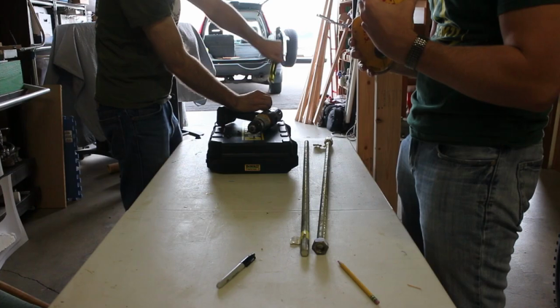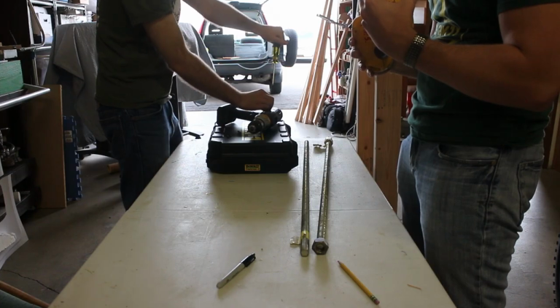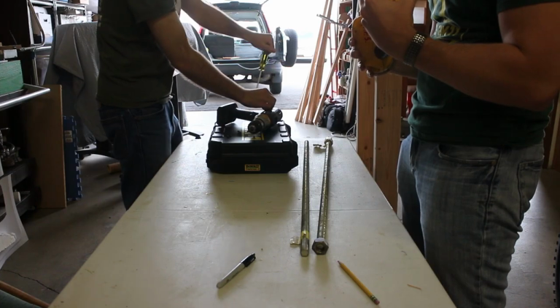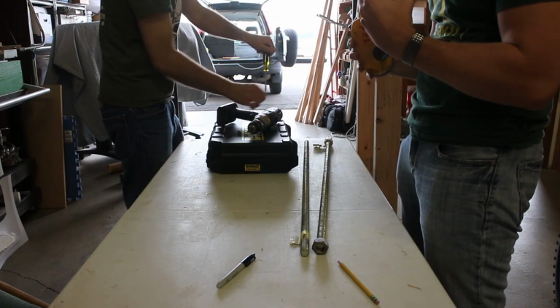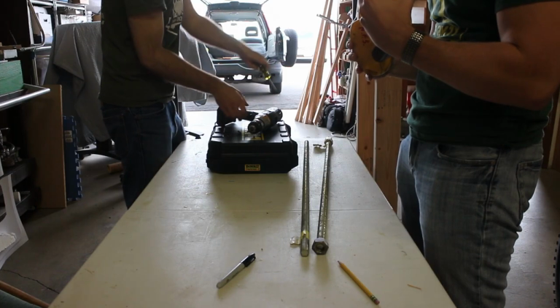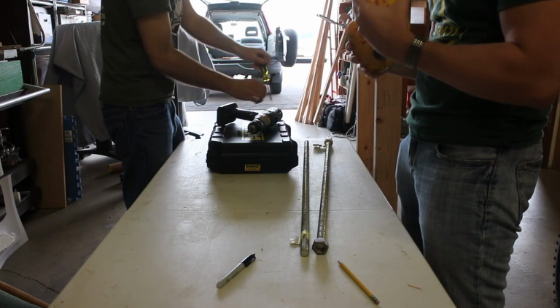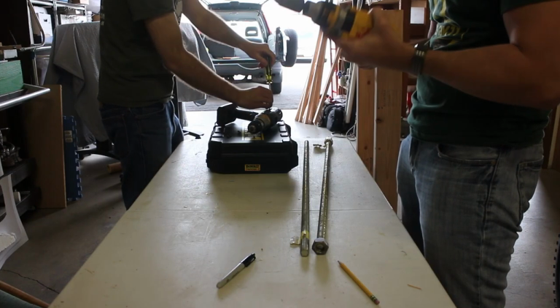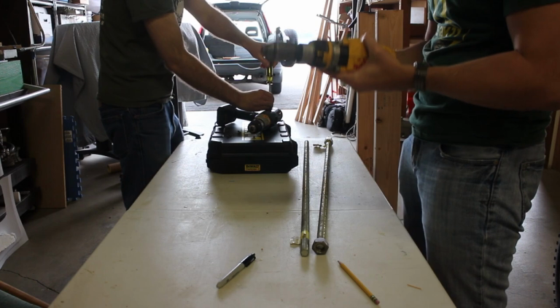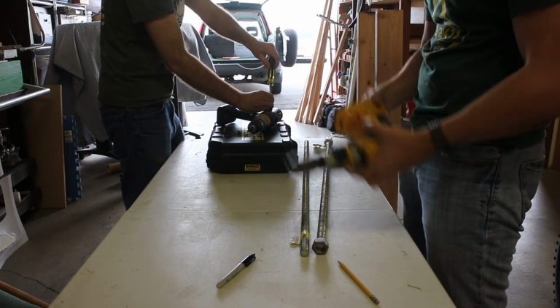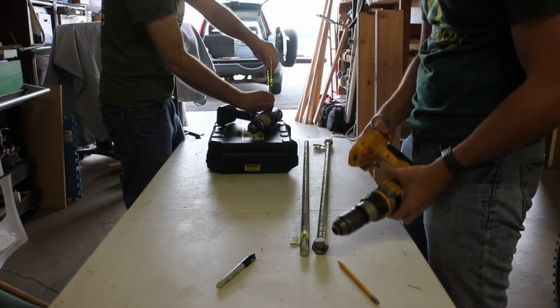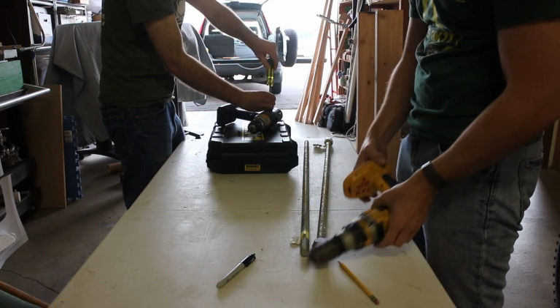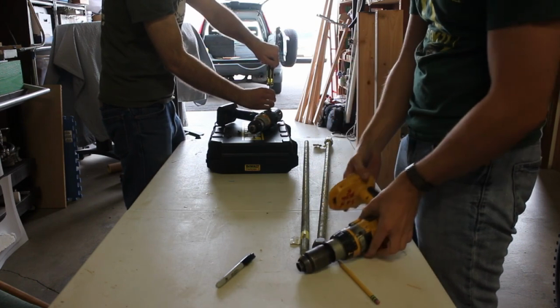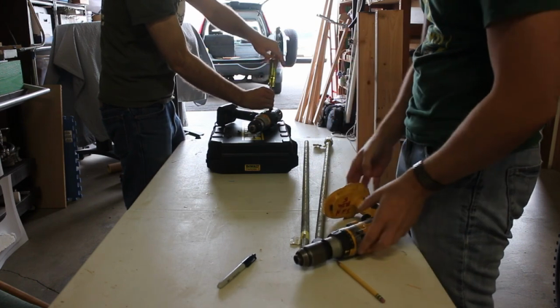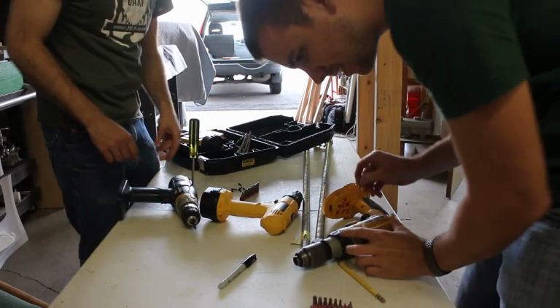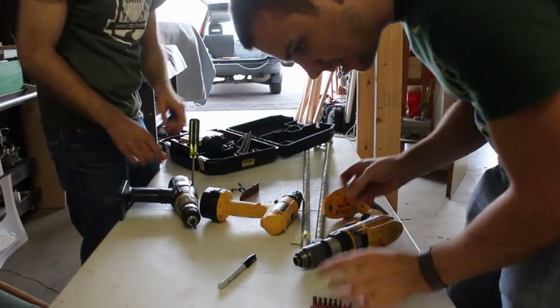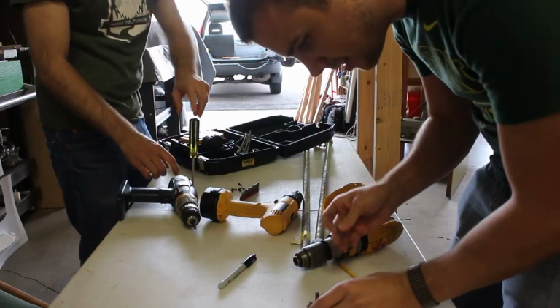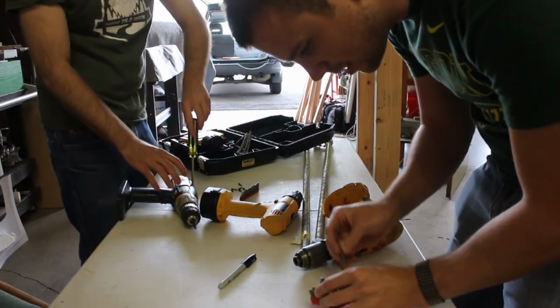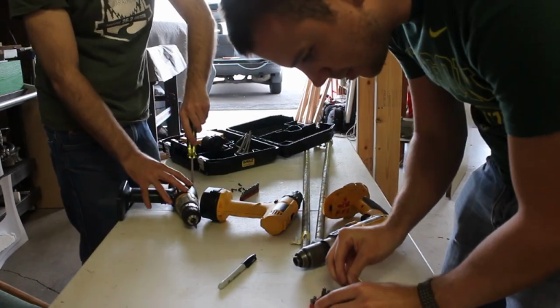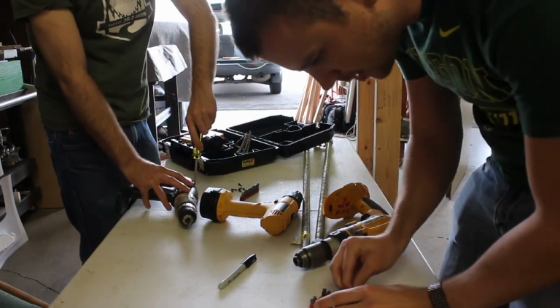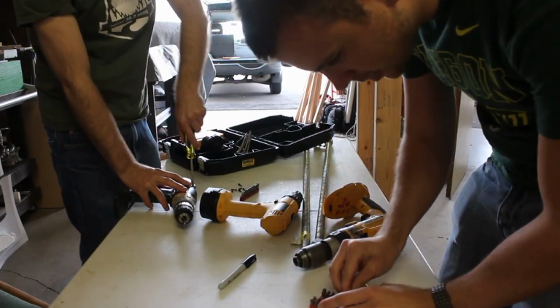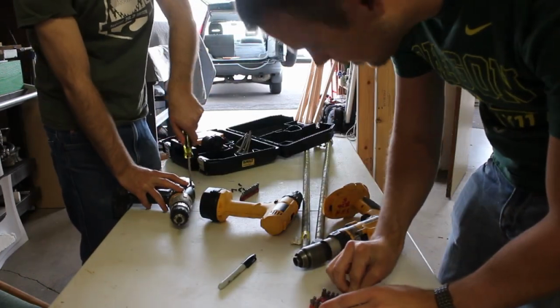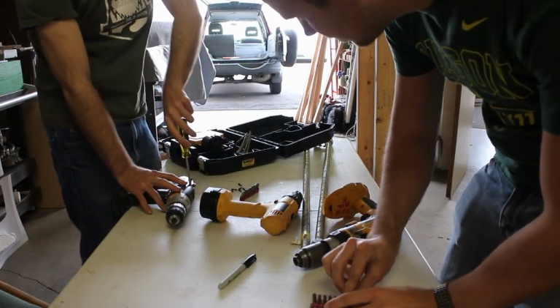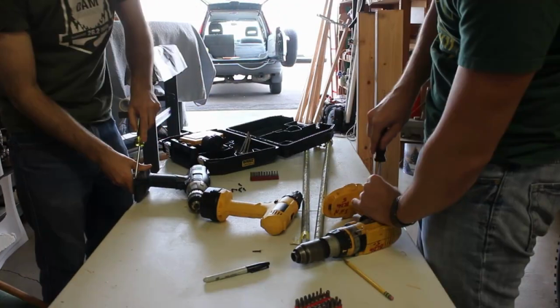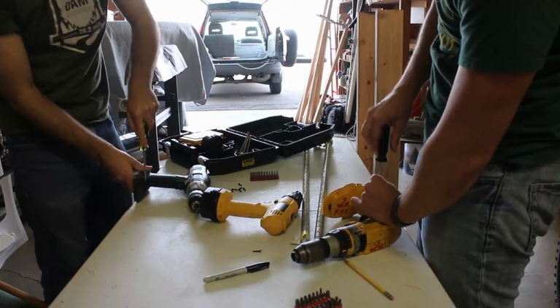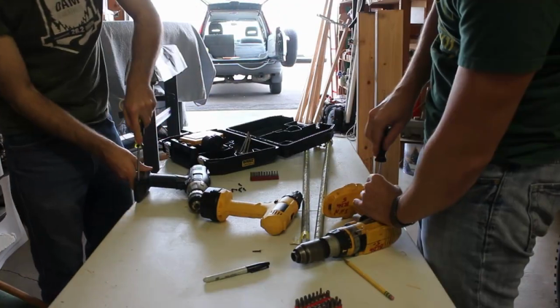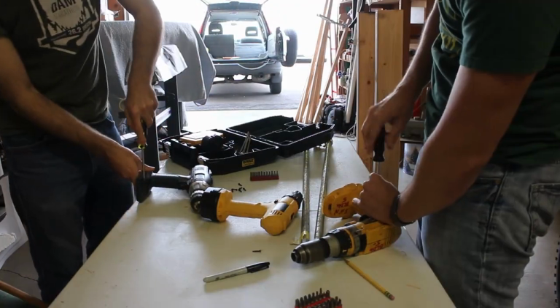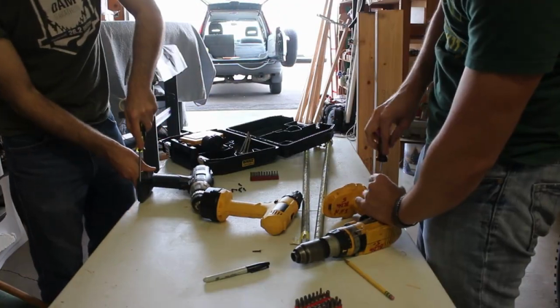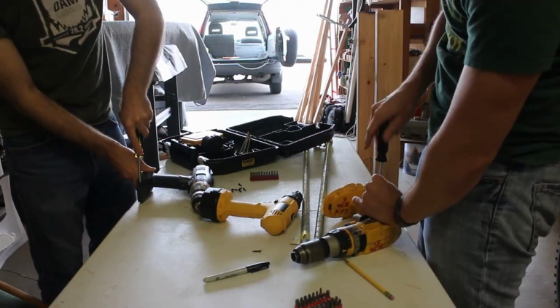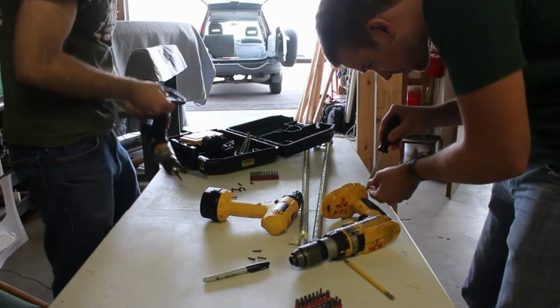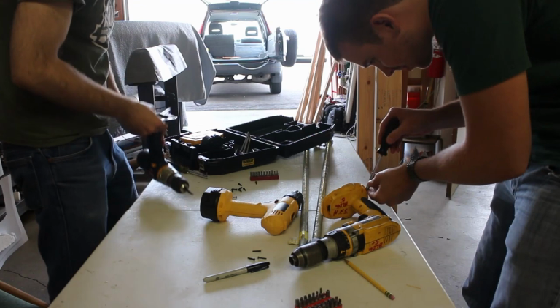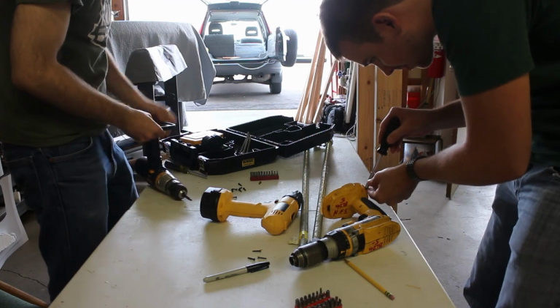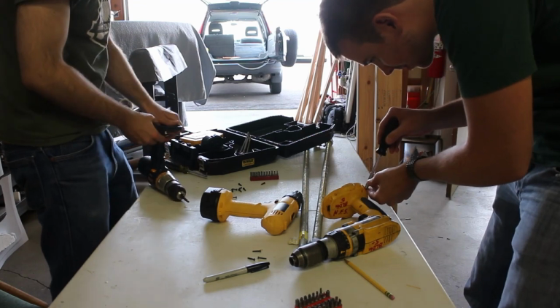We knew we'd want to power this thing with a motor, so we bought a couple old battery-operated power drills. We figured we could probably use one of these to power the machine.